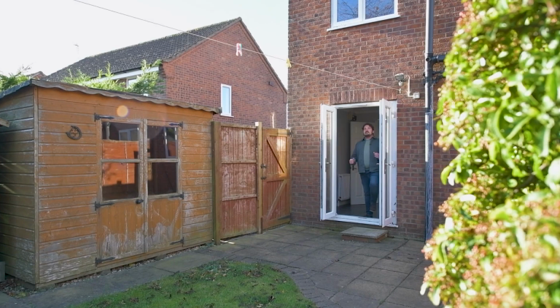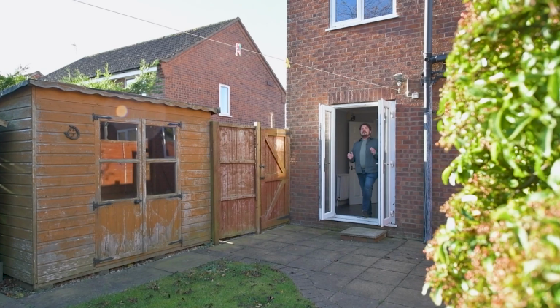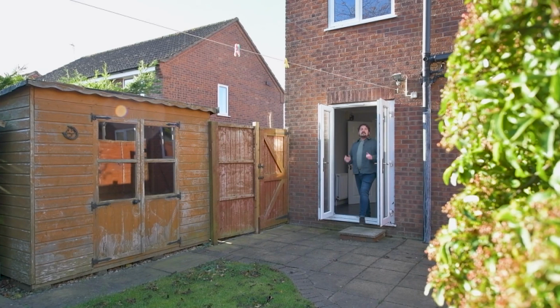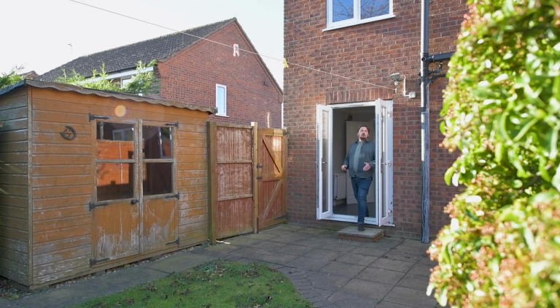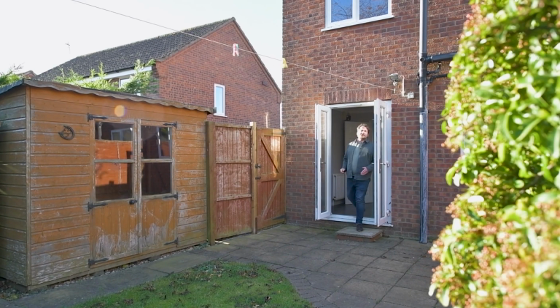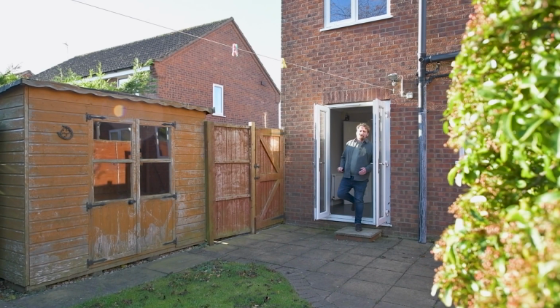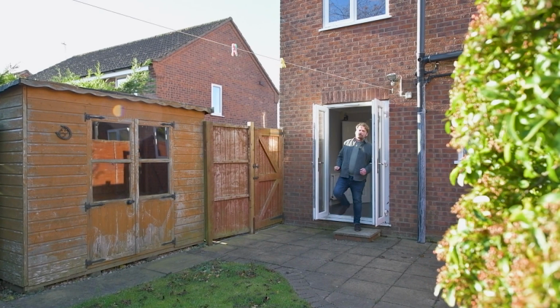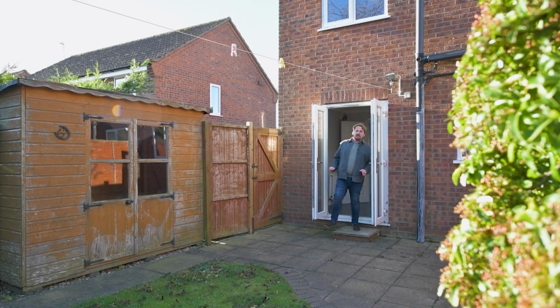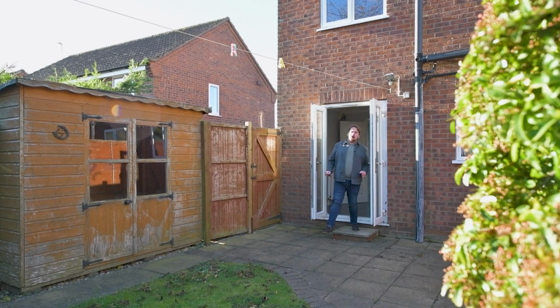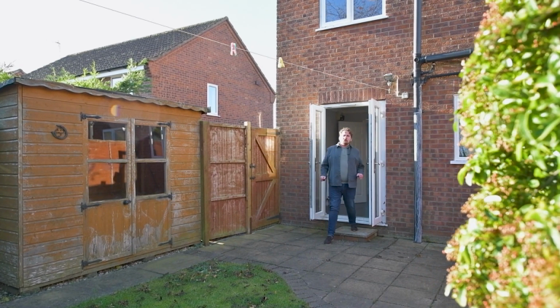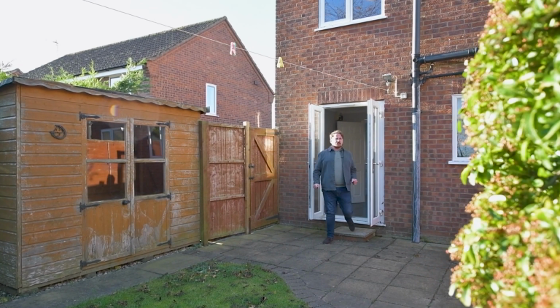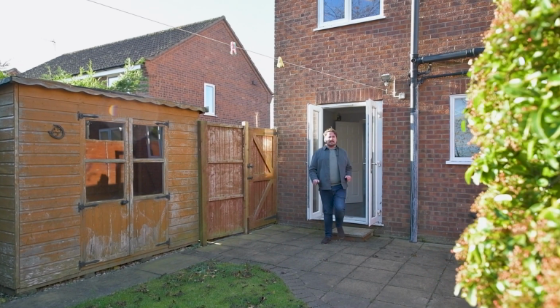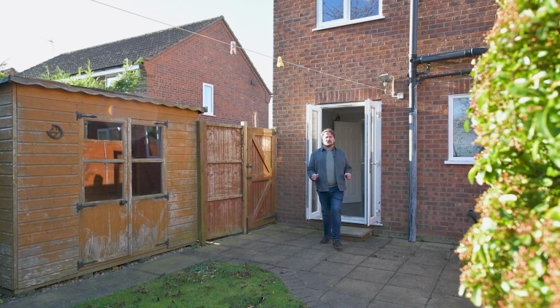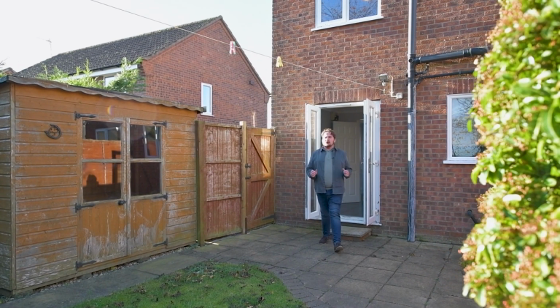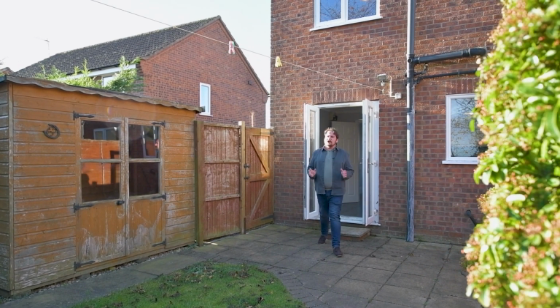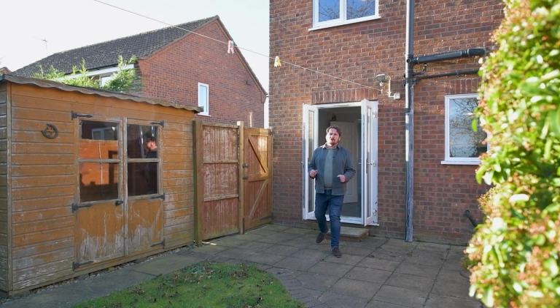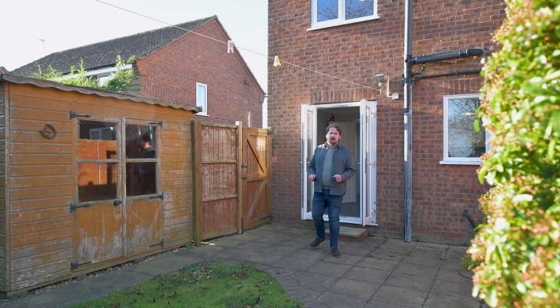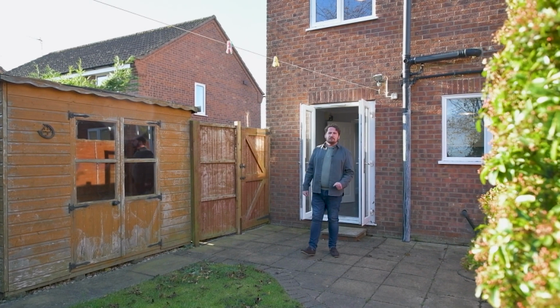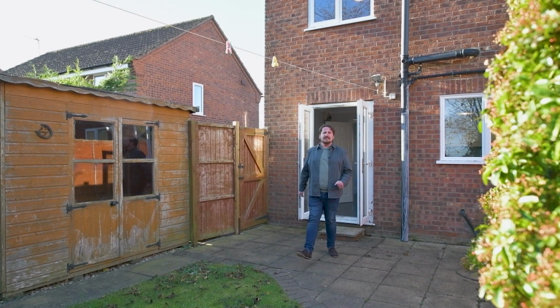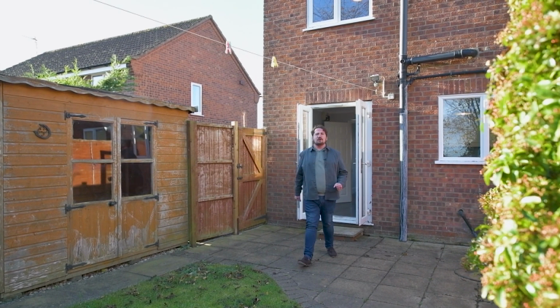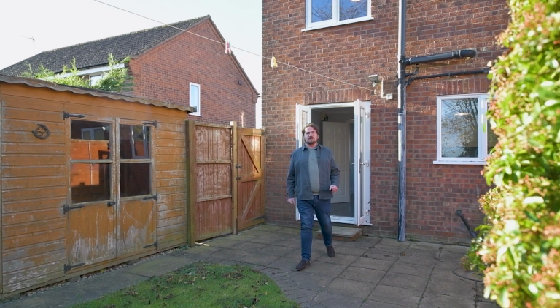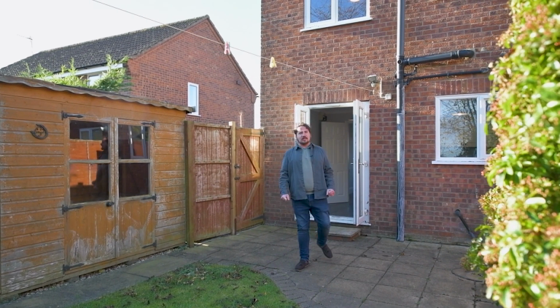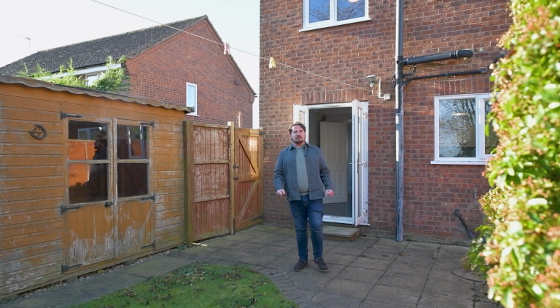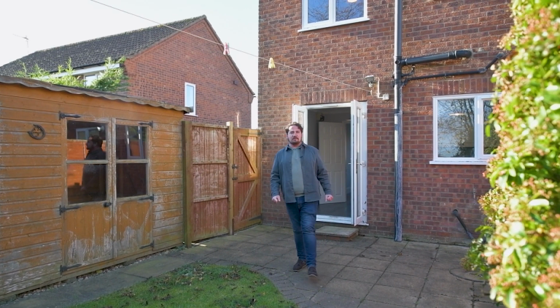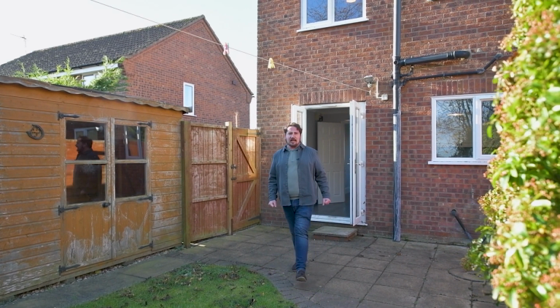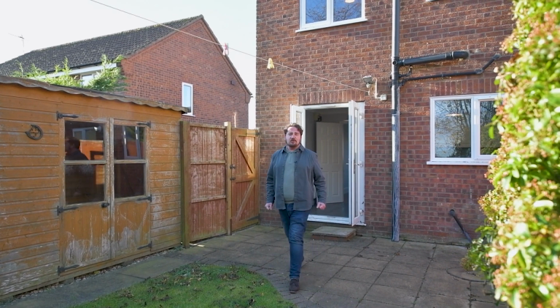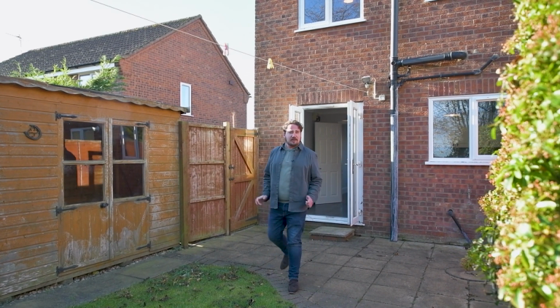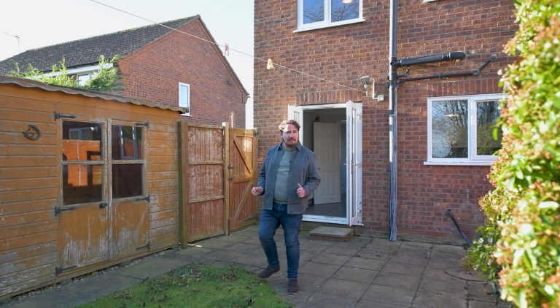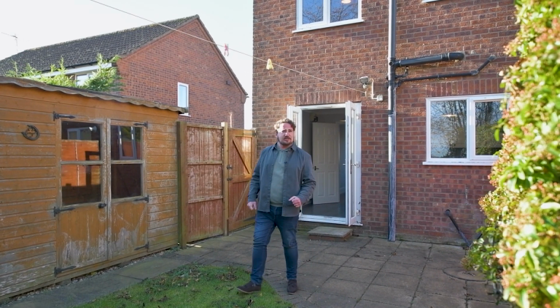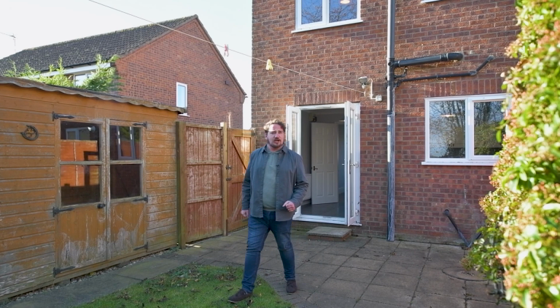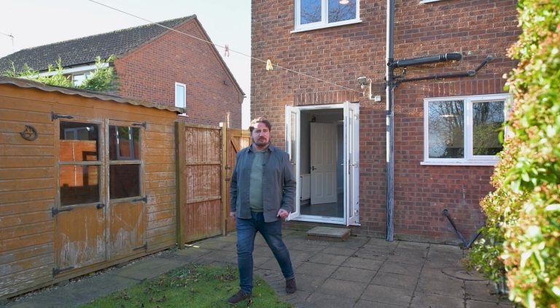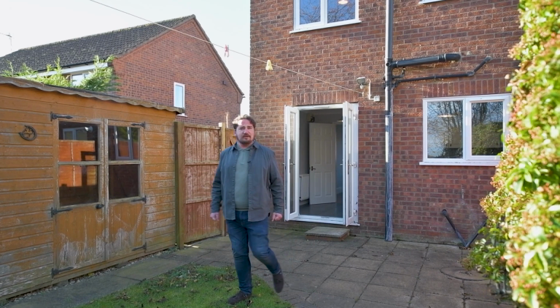This home is offered with no onward chain. To arrange your viewing please call us on the number below, we'll be happy to show you around.